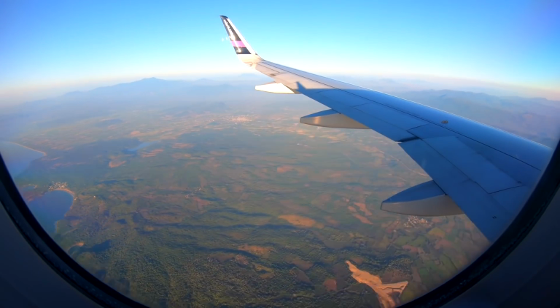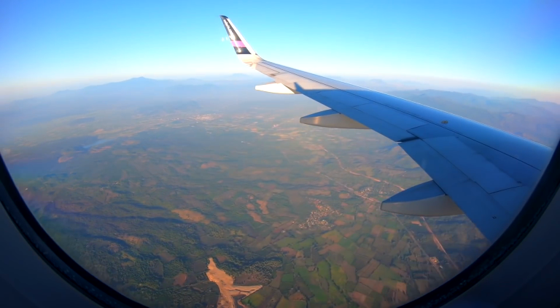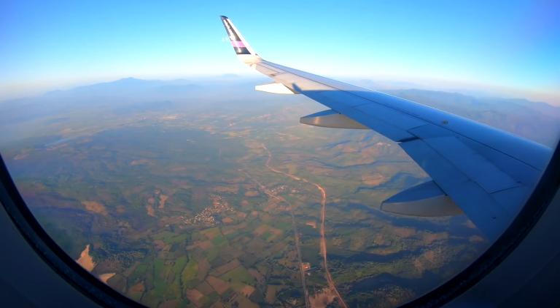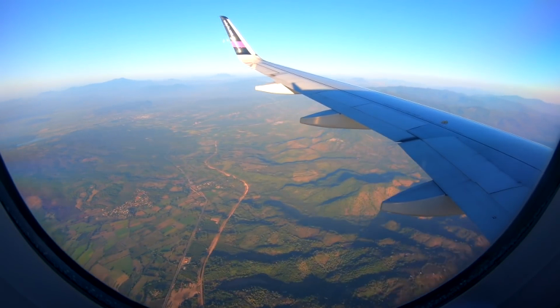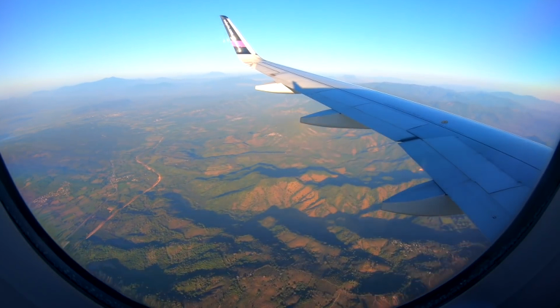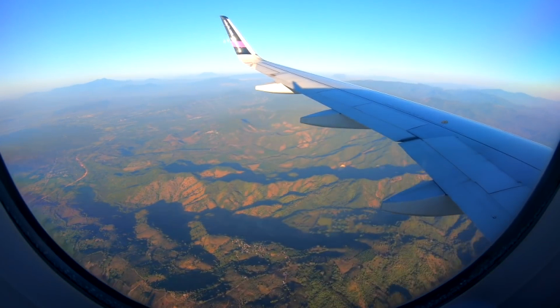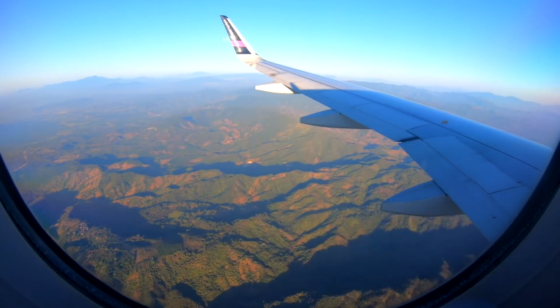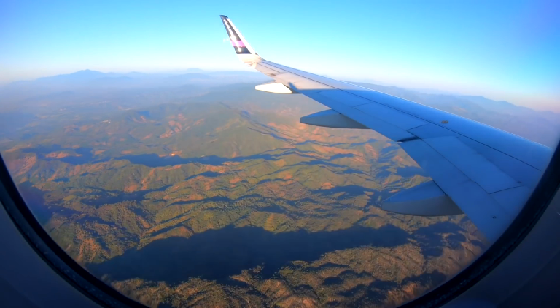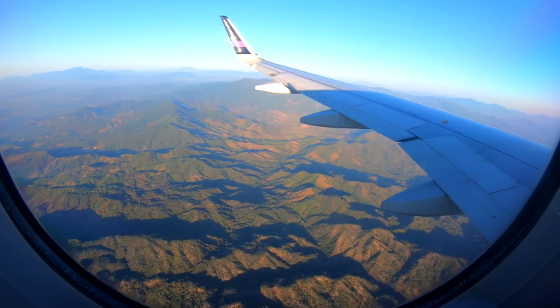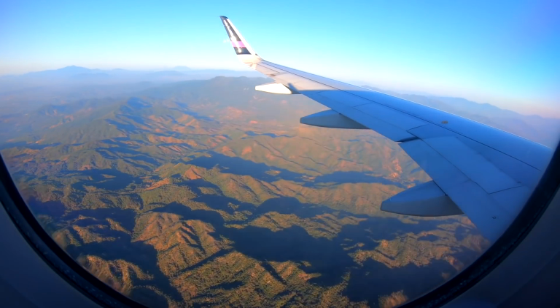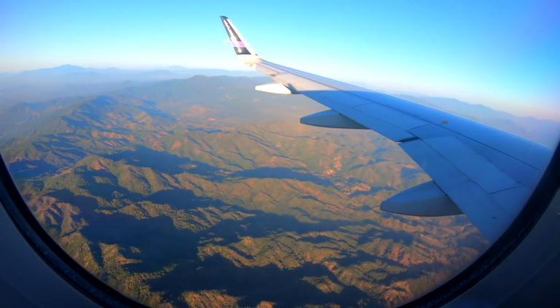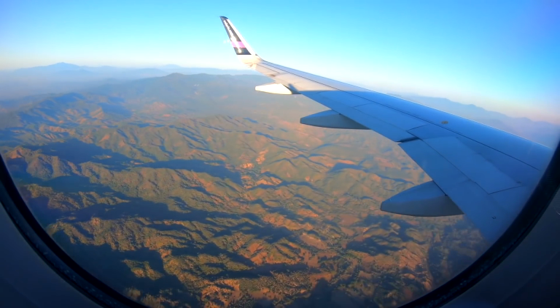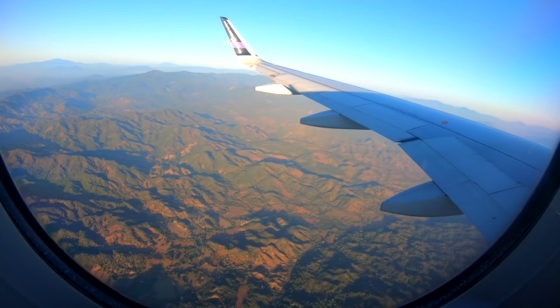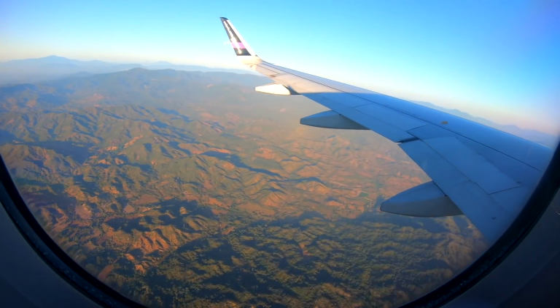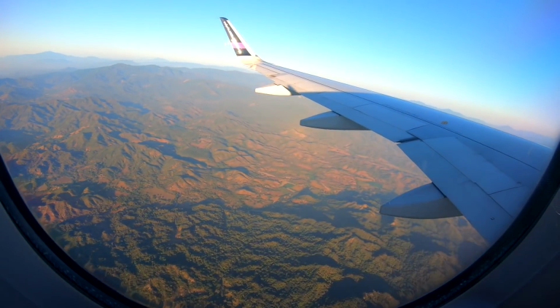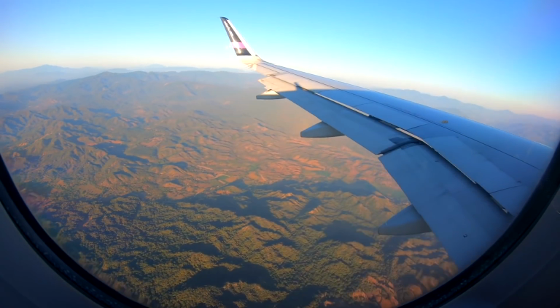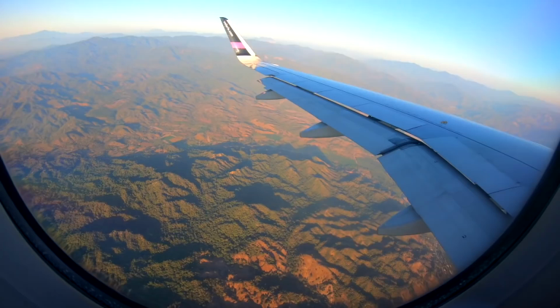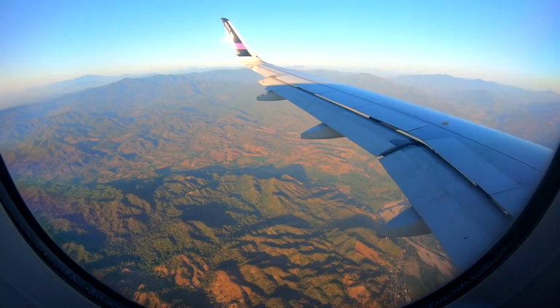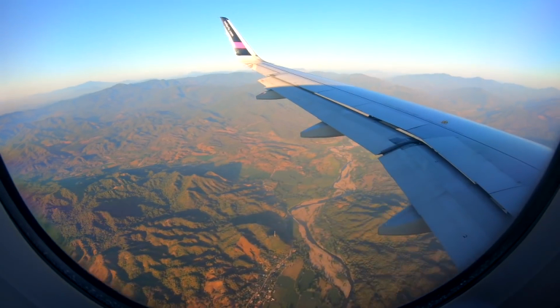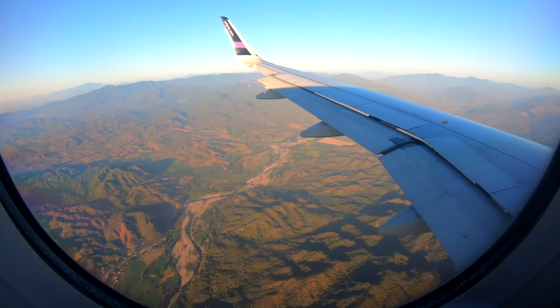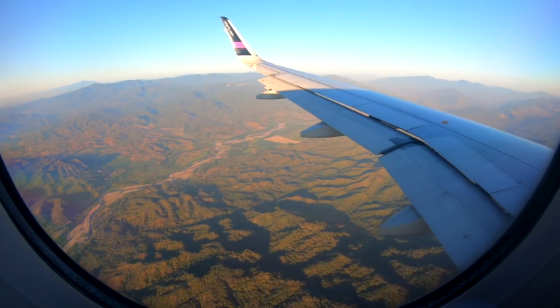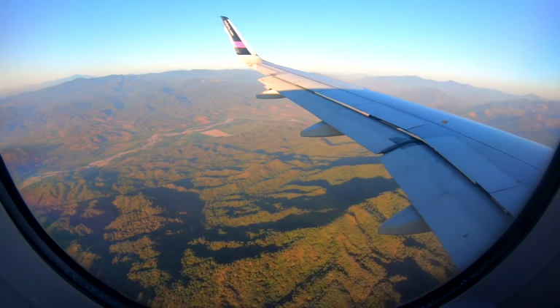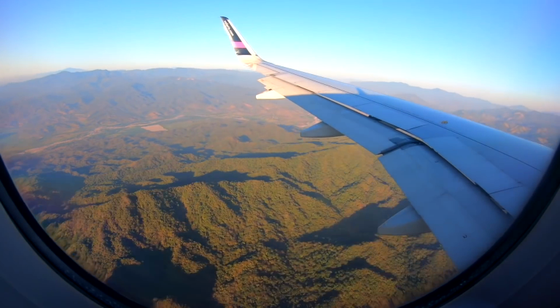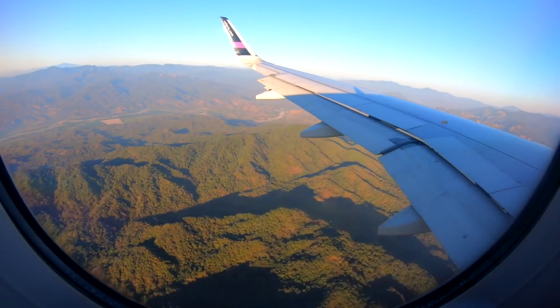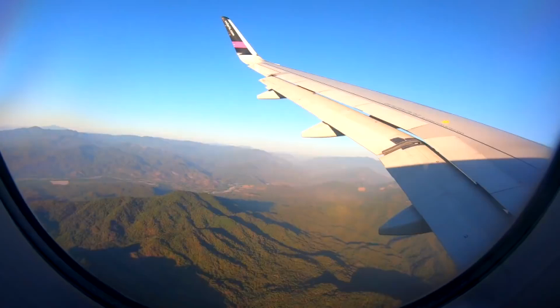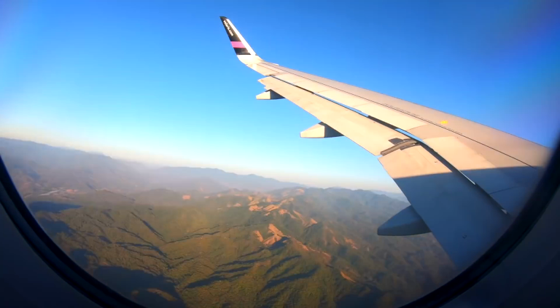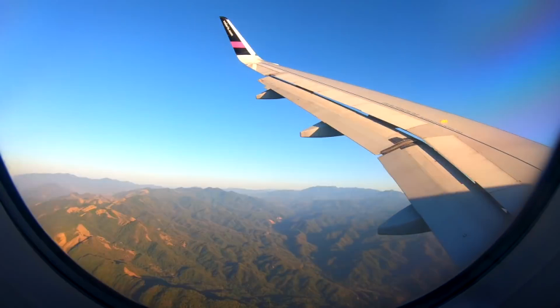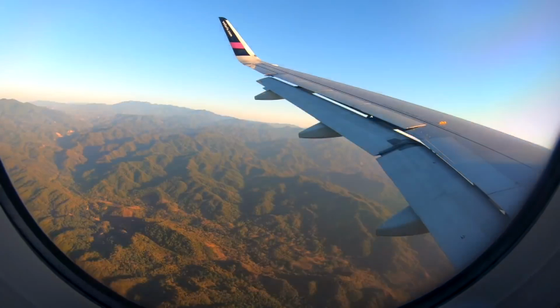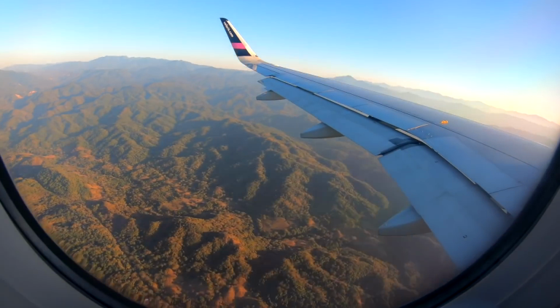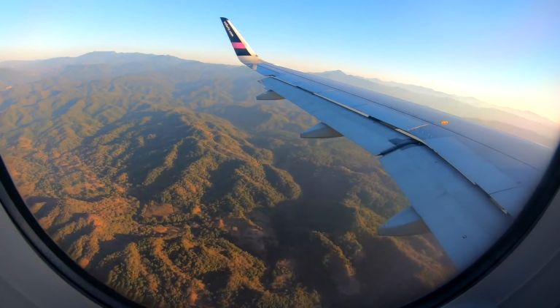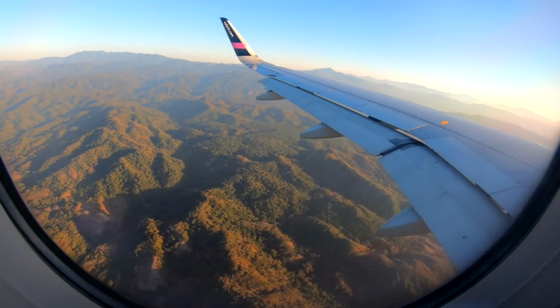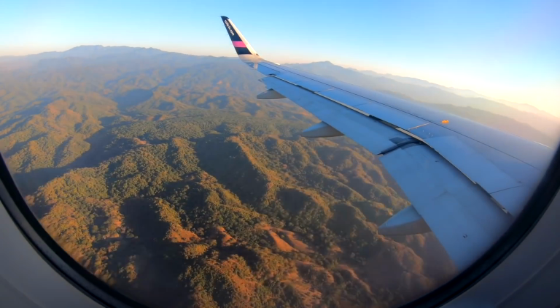That last hour really did drag. Fortunately, it was topped off with an absolutely stunning approach into Puerto Vallarta.